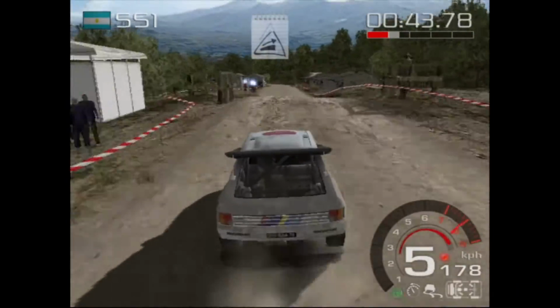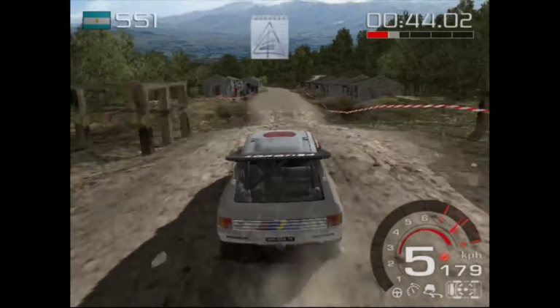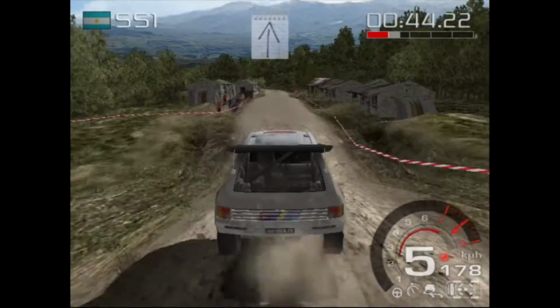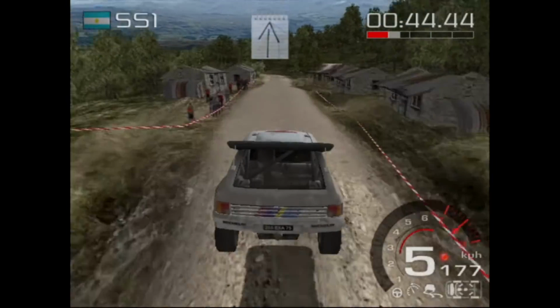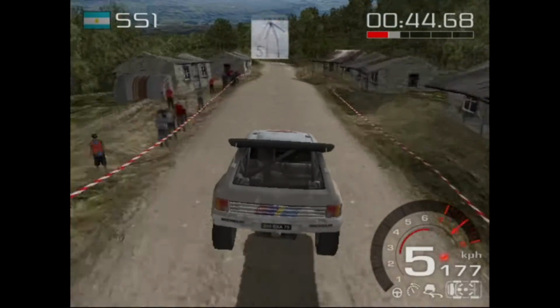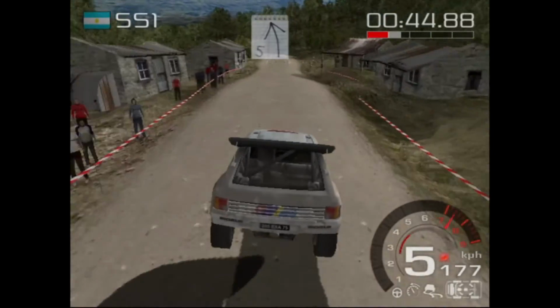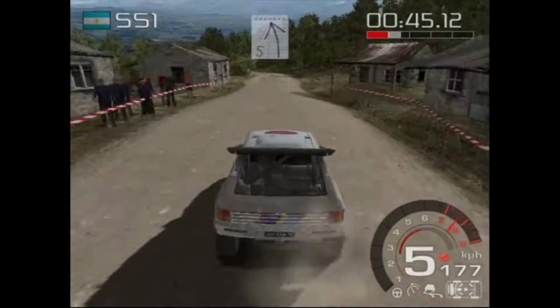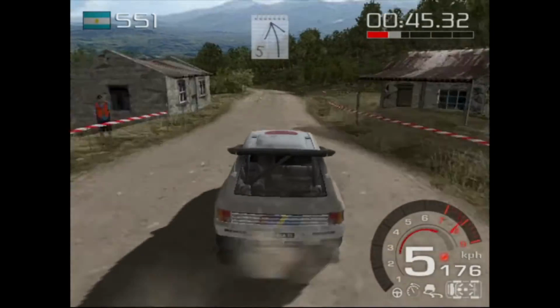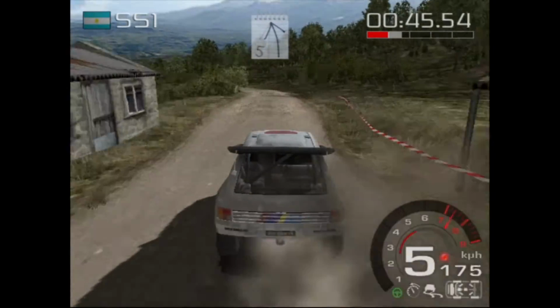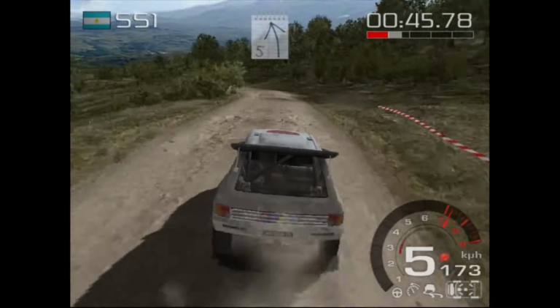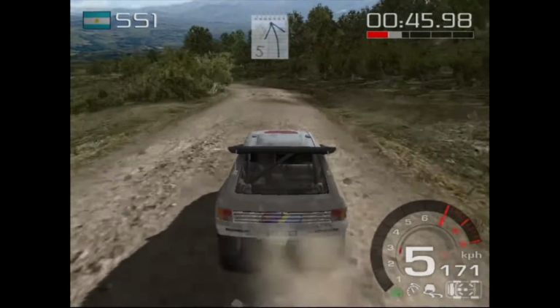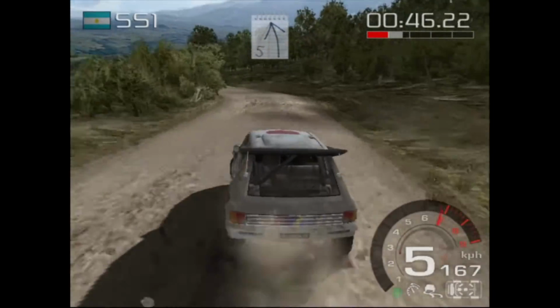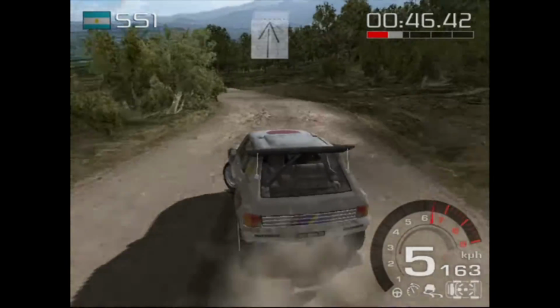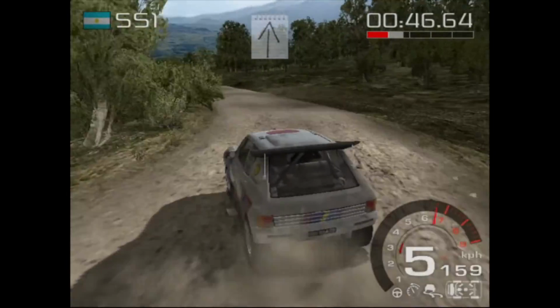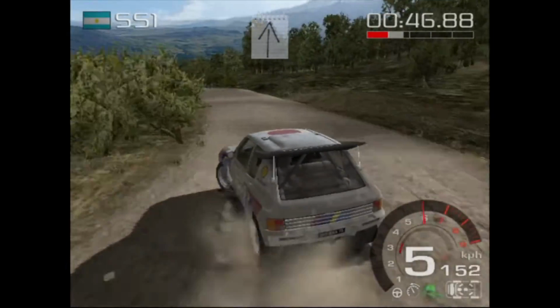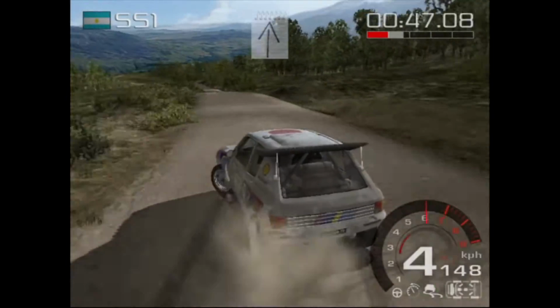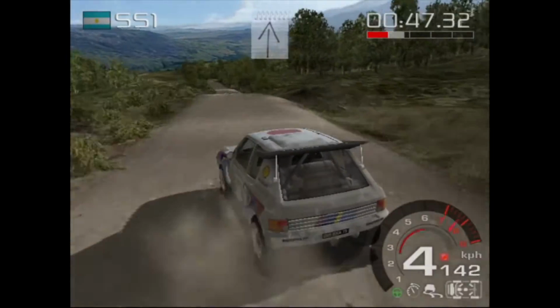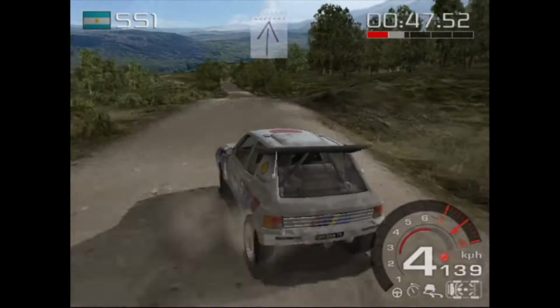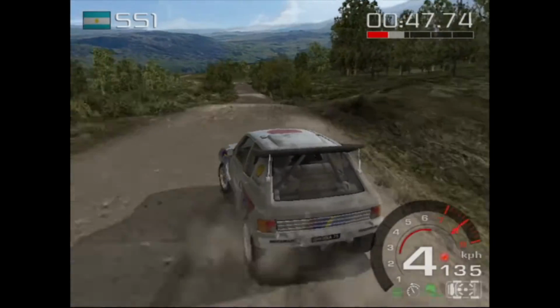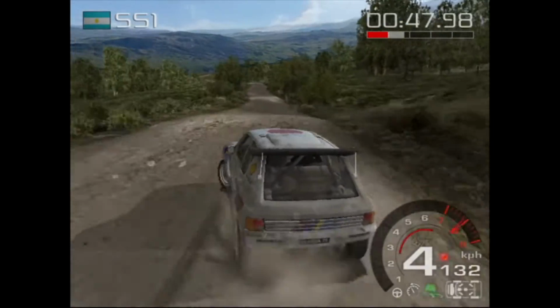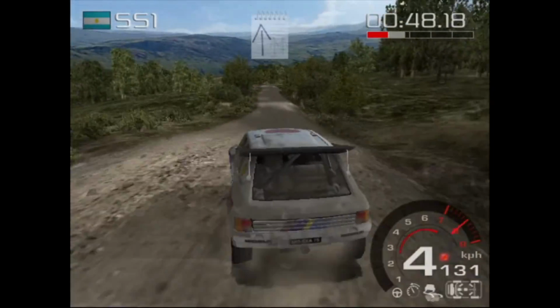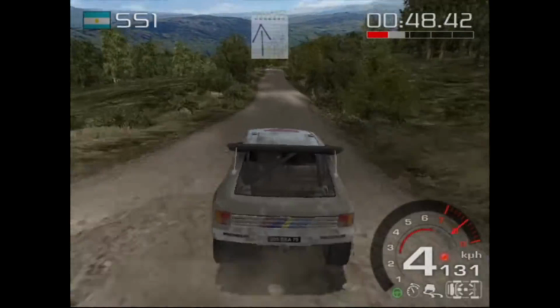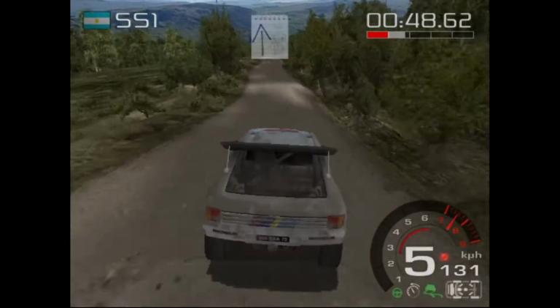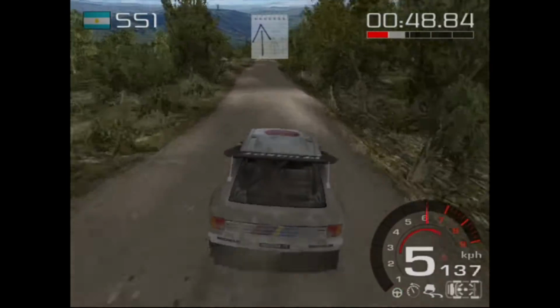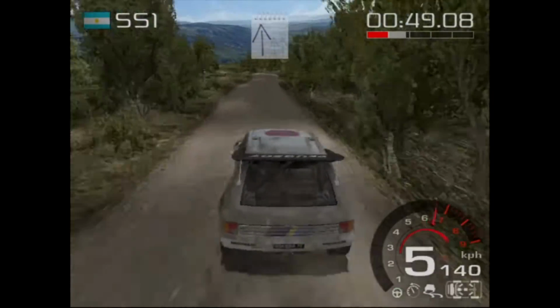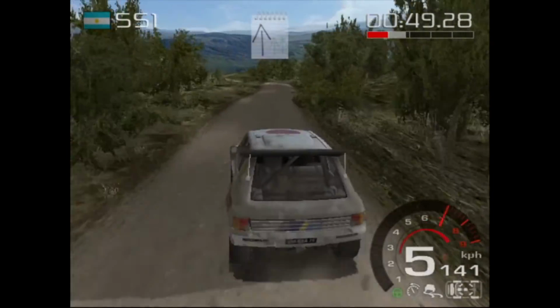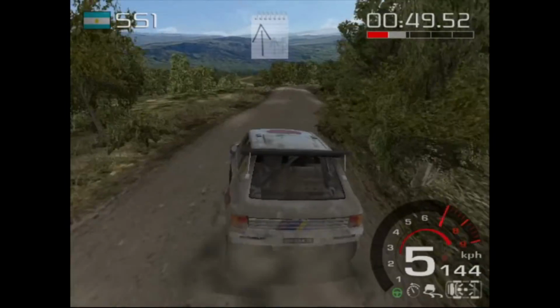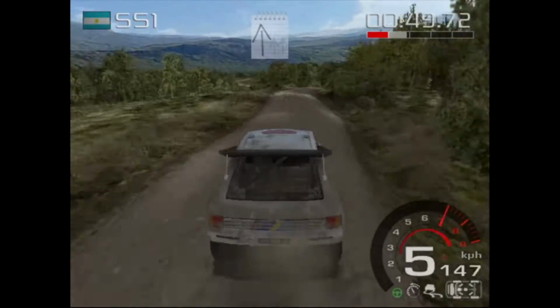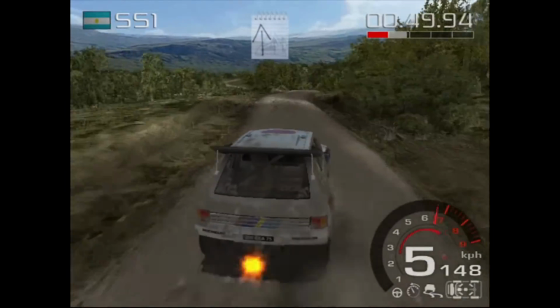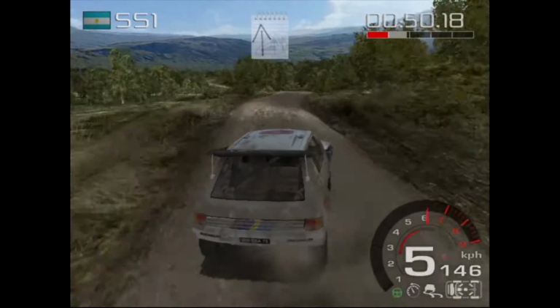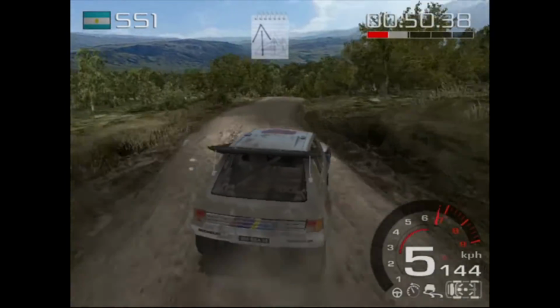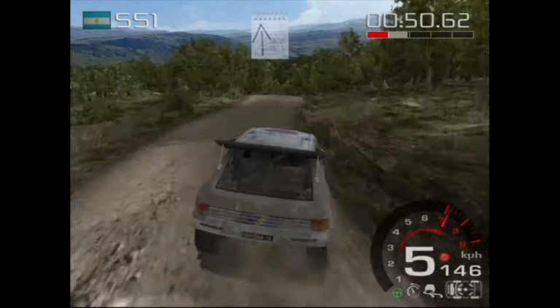5 left, ditch outside, 150. Well done, keep left, over crest, jump, 100.